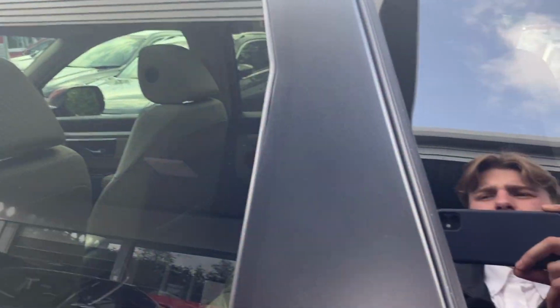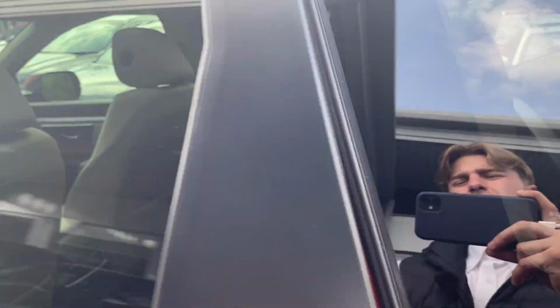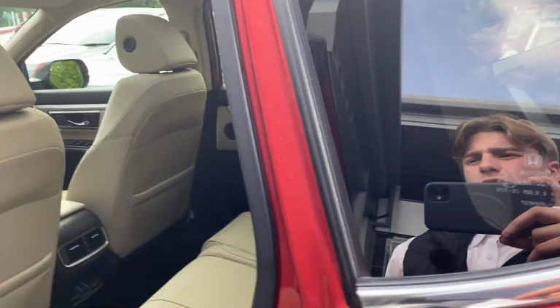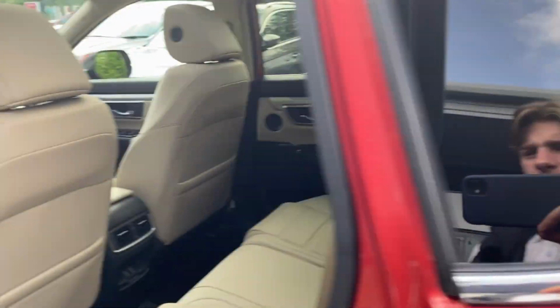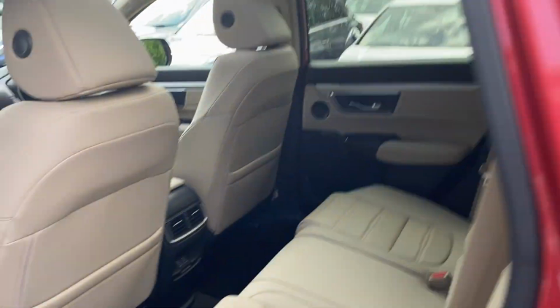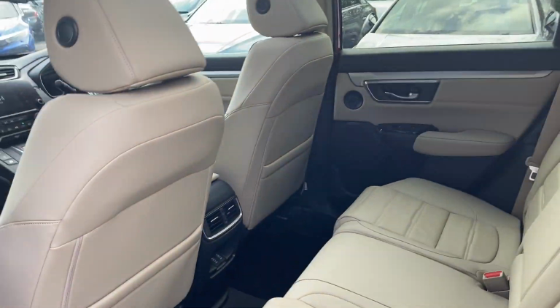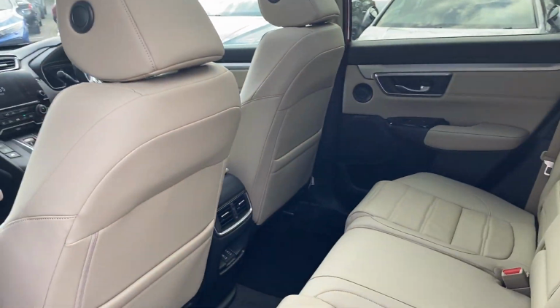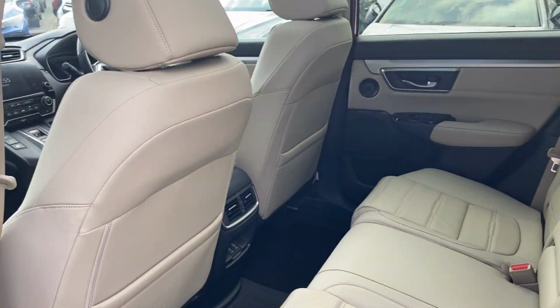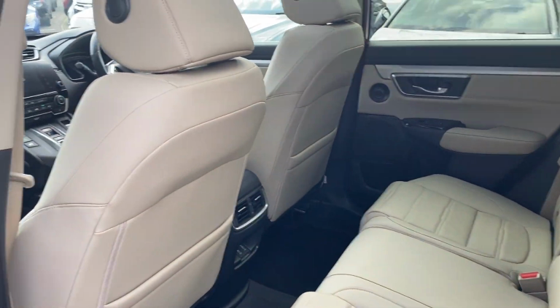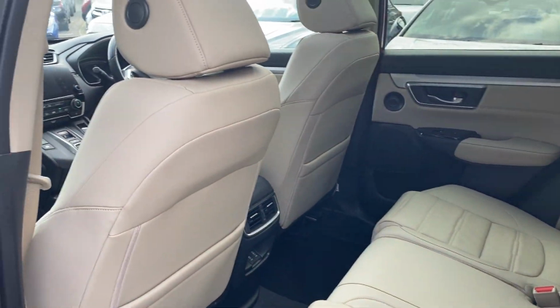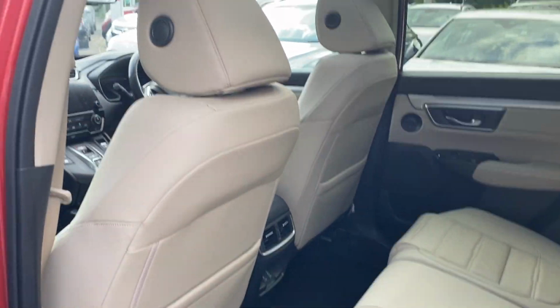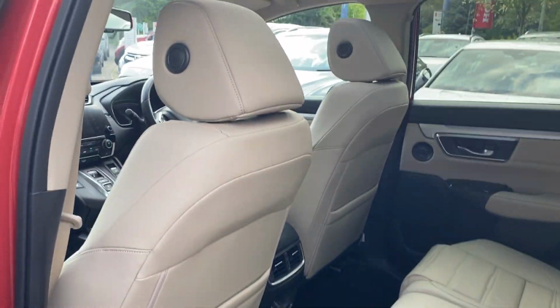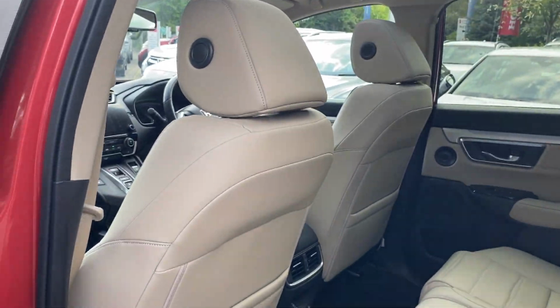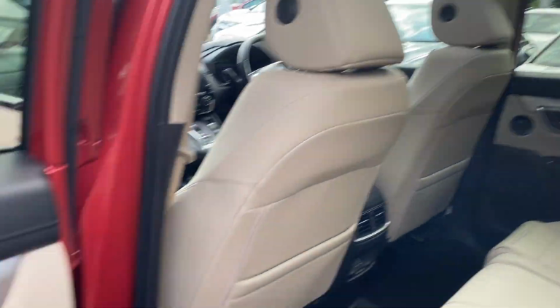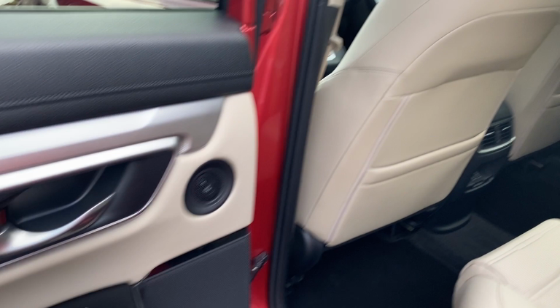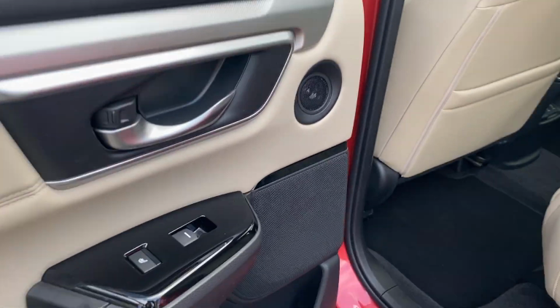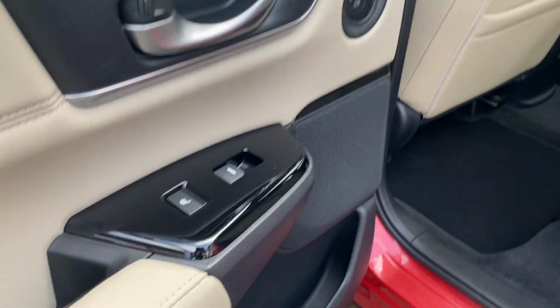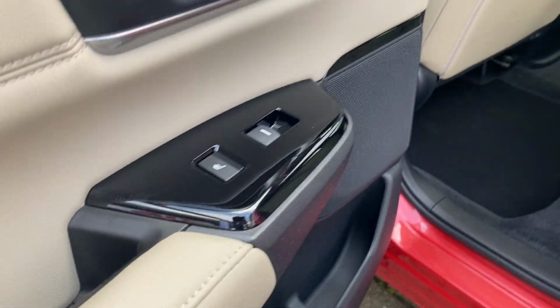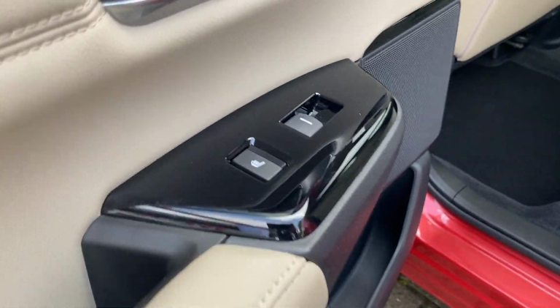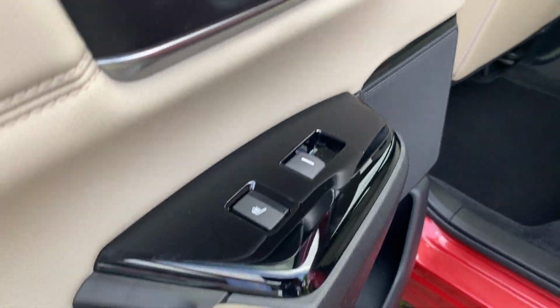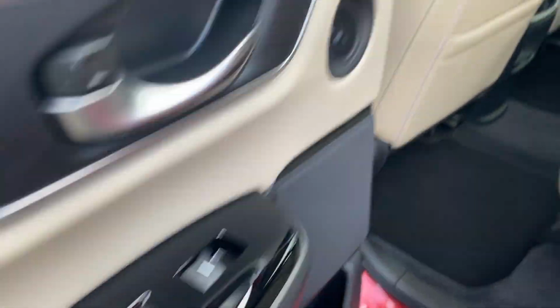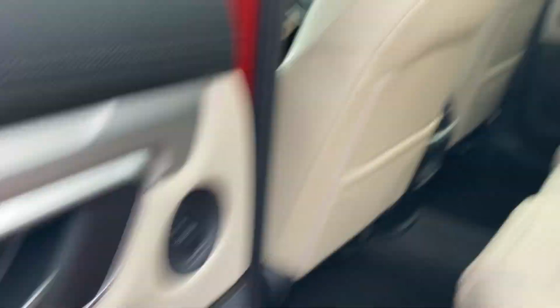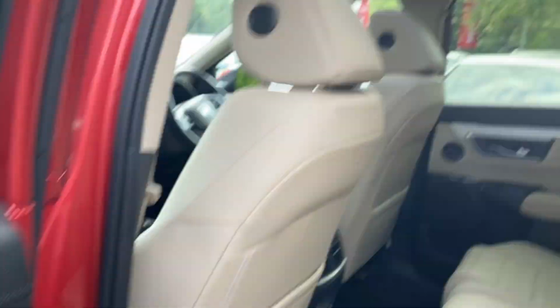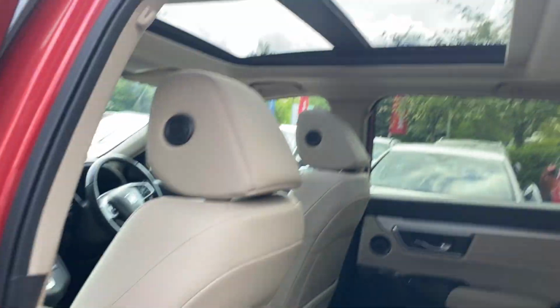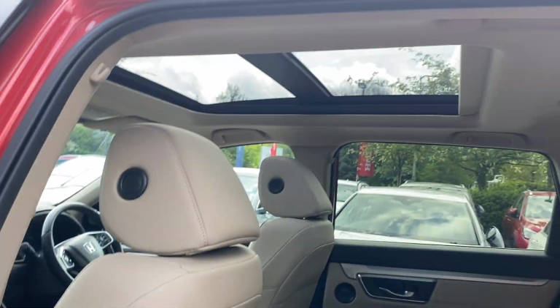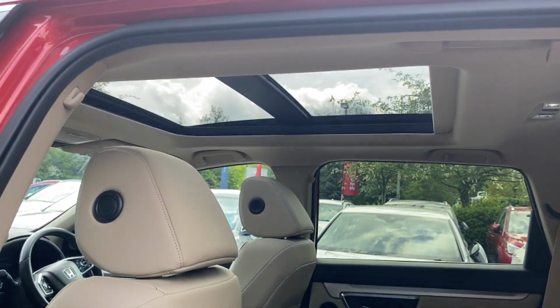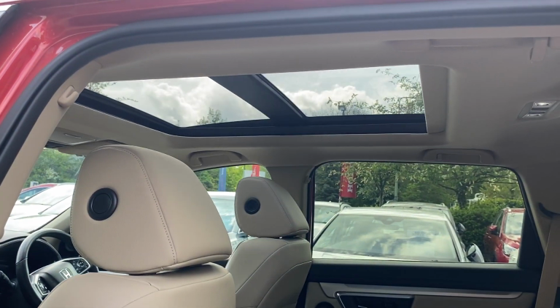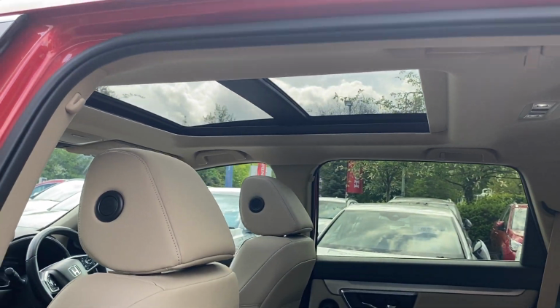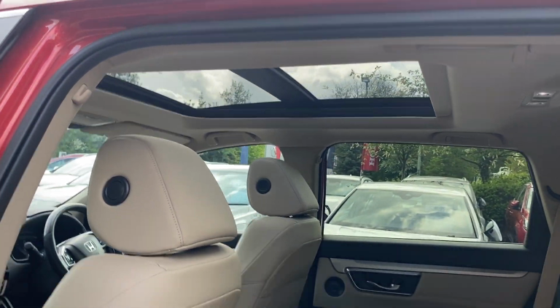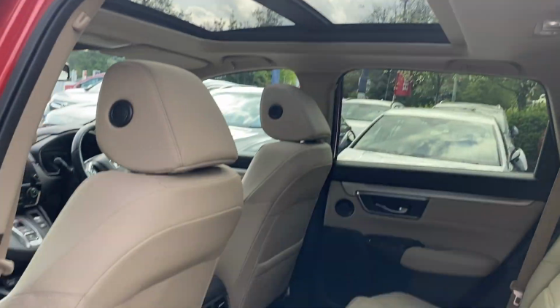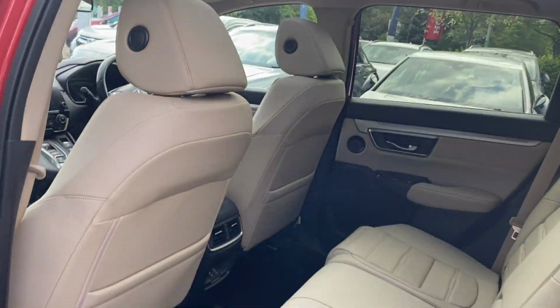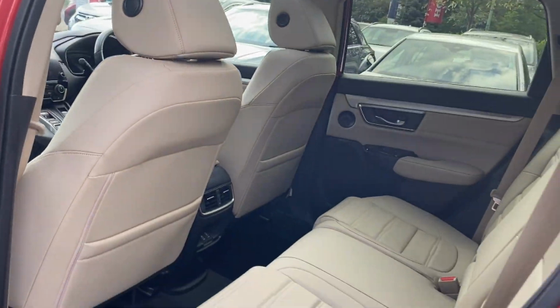You've got lovely cream ivory leather with heated seats in the rear and a panoramic sunroof.